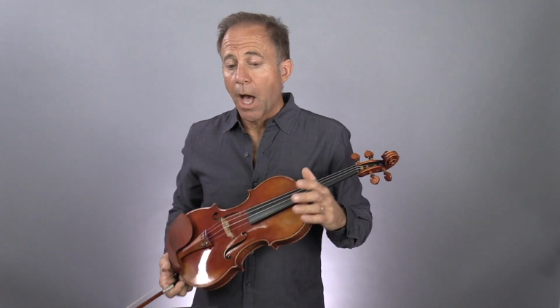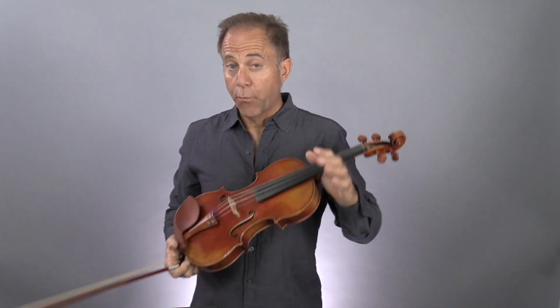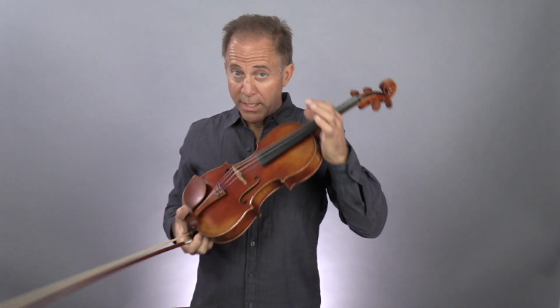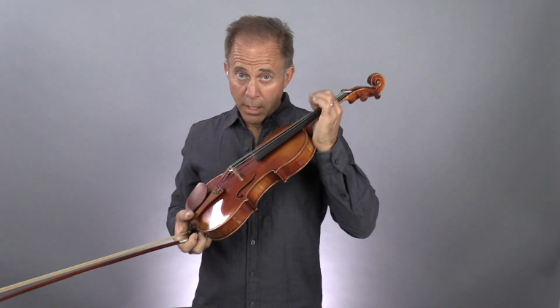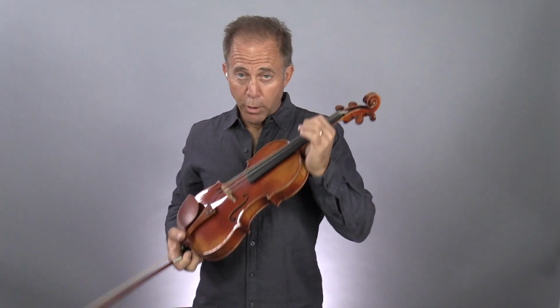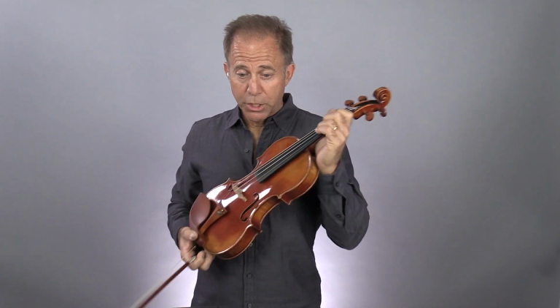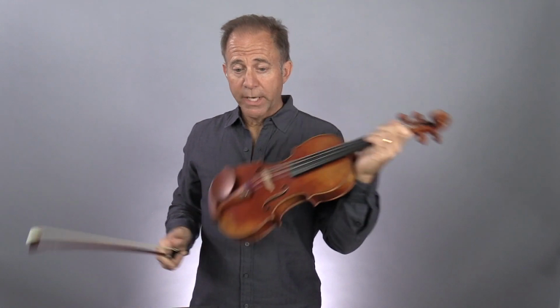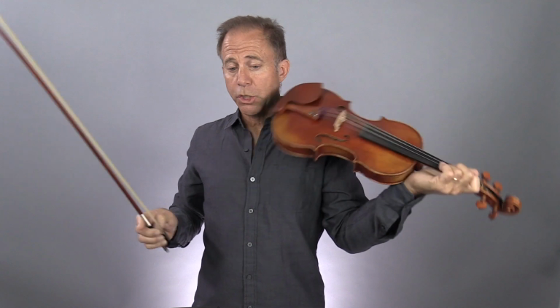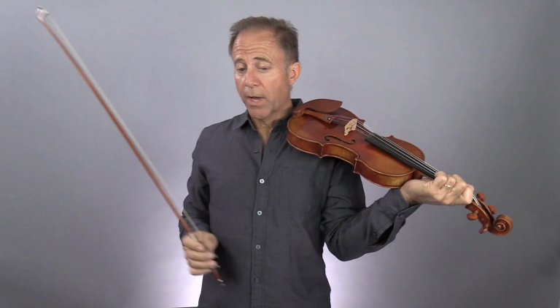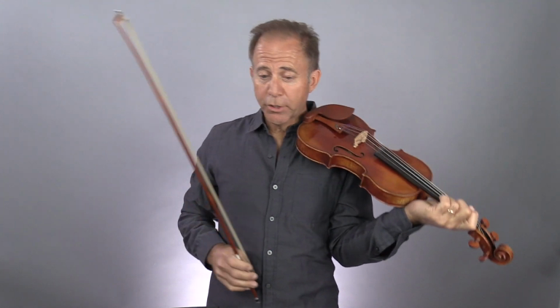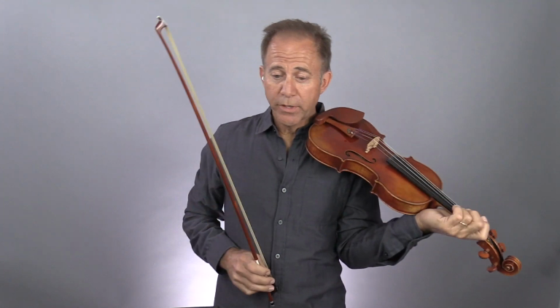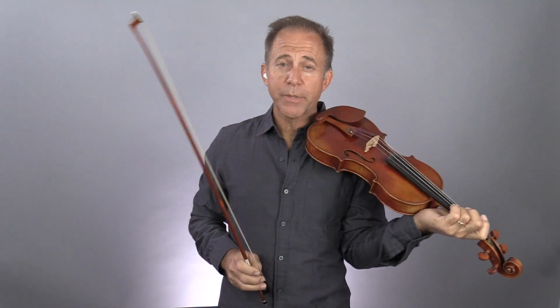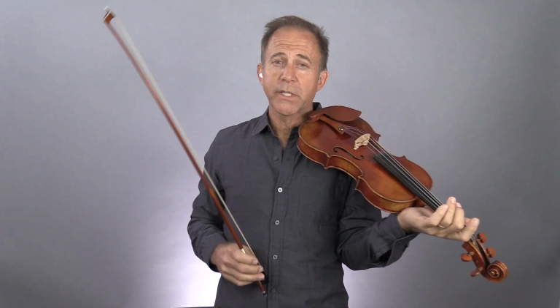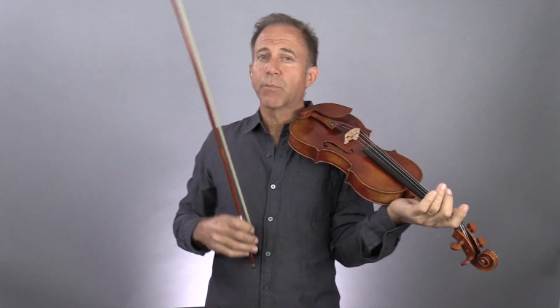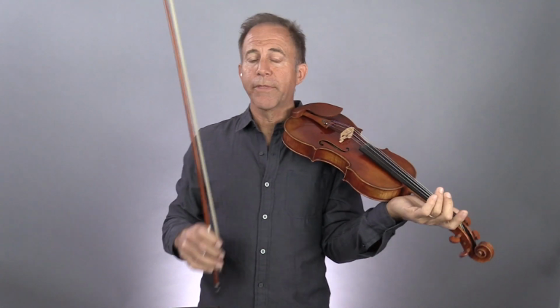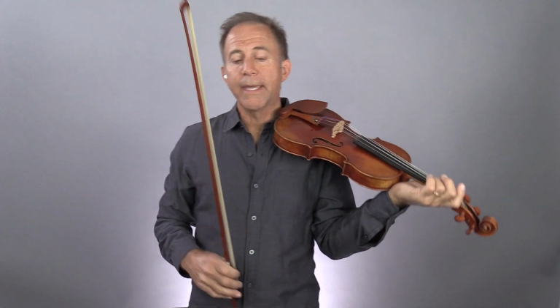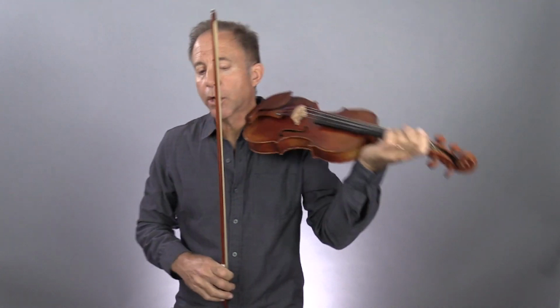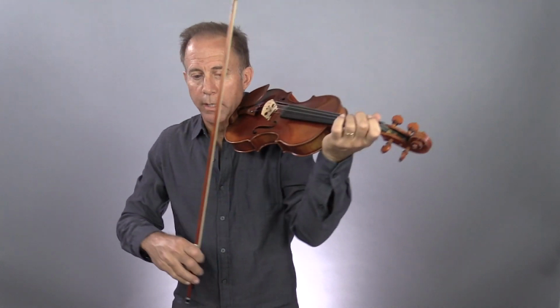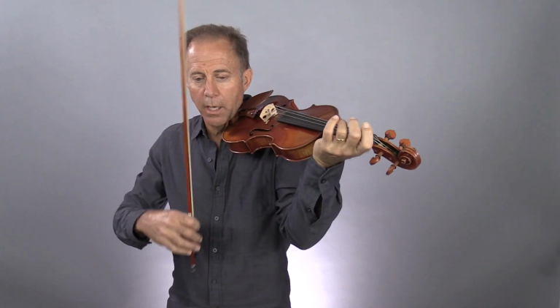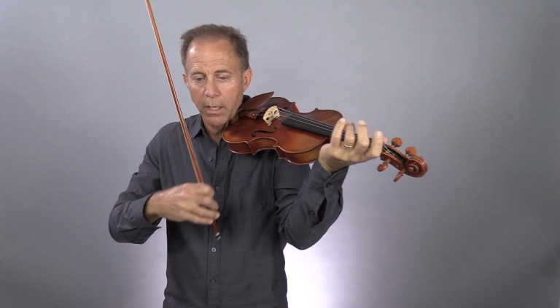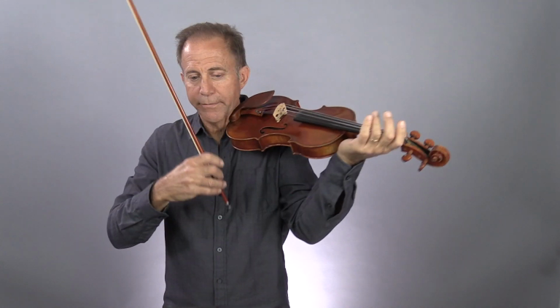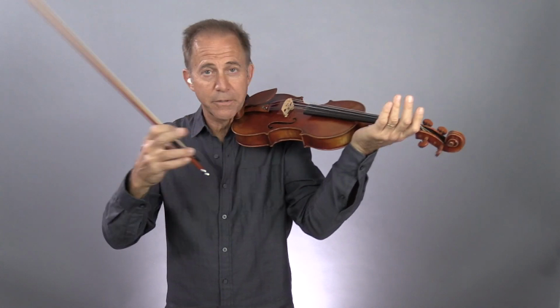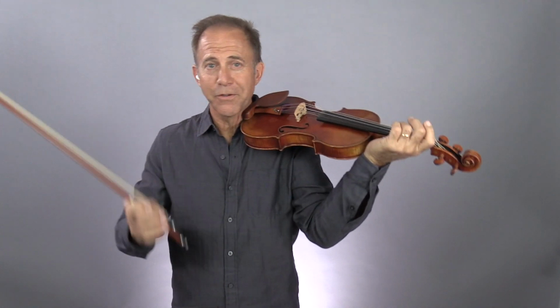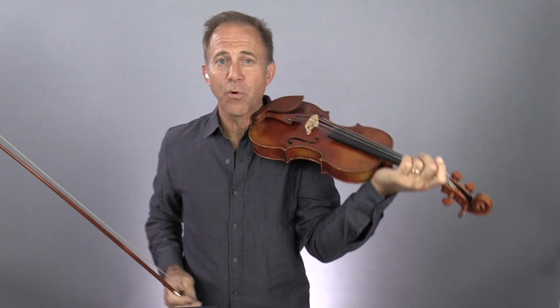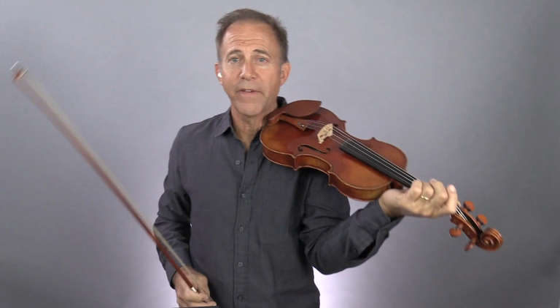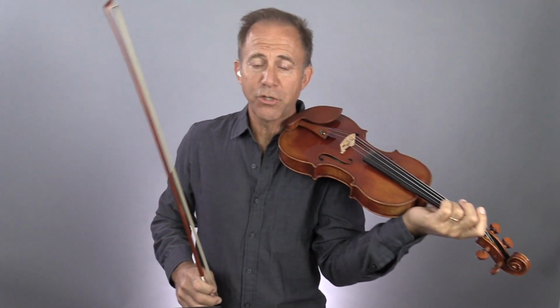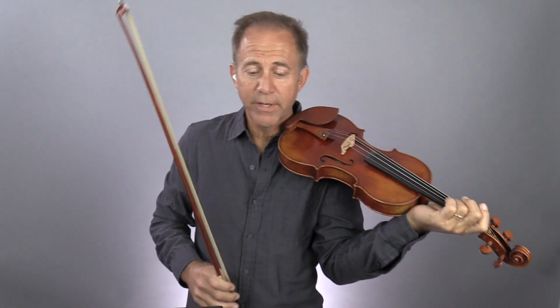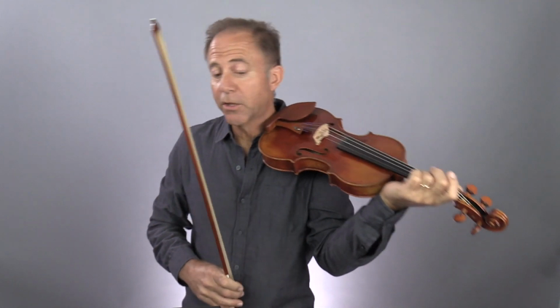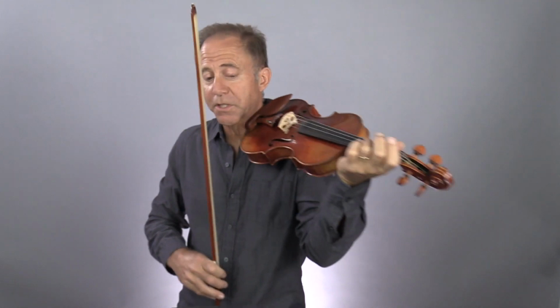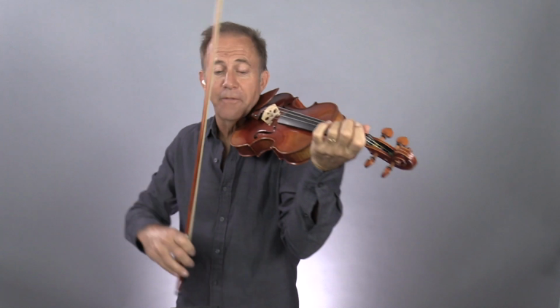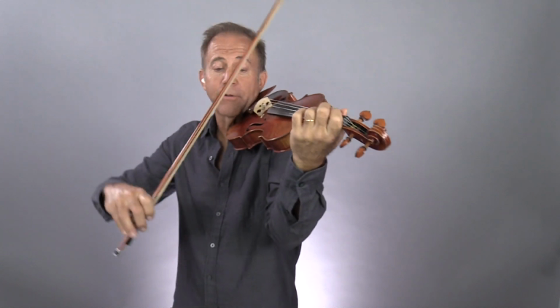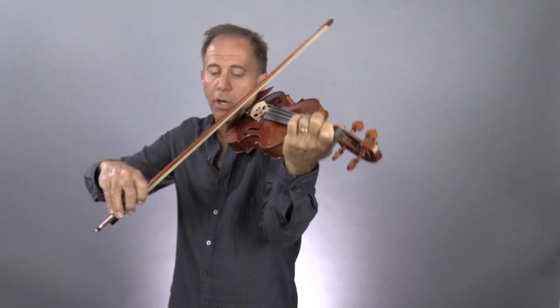I wrote in a lot of open strings. You don't have to do the open strings — that's more for the beginner. For those of you more advanced, you don't need those fingerings at all.